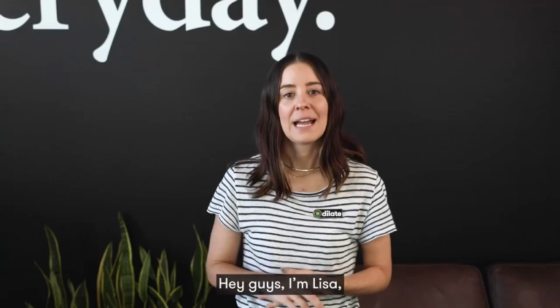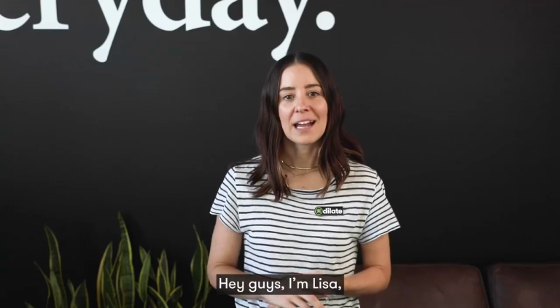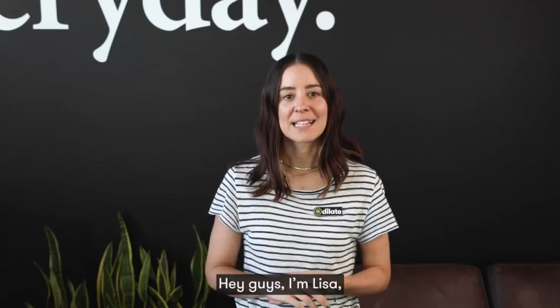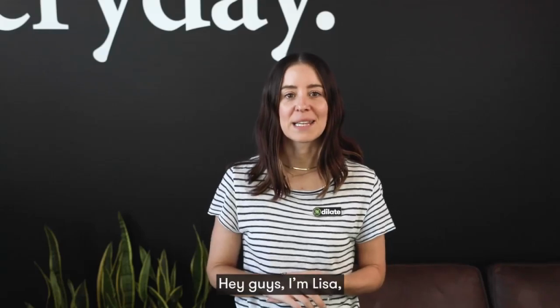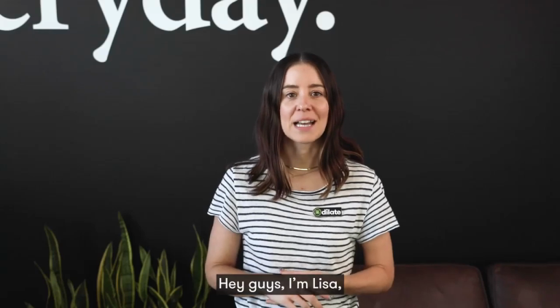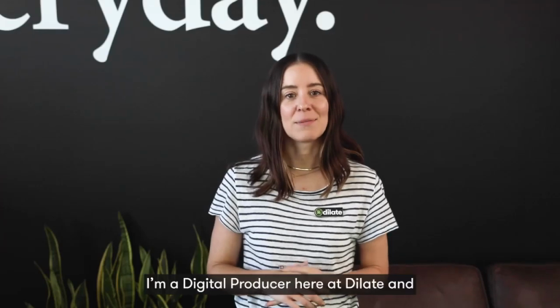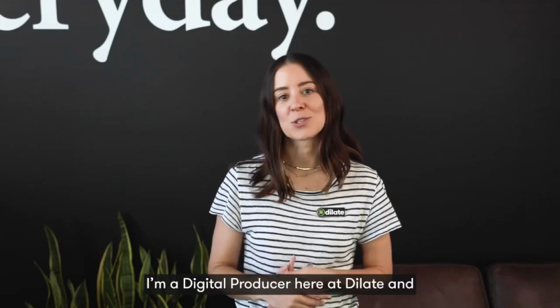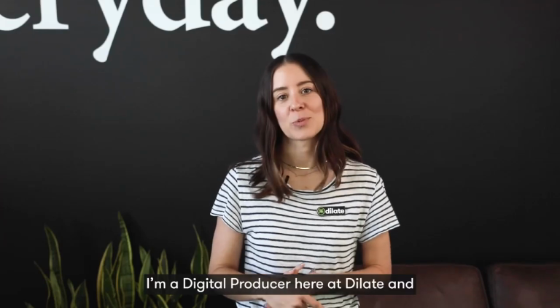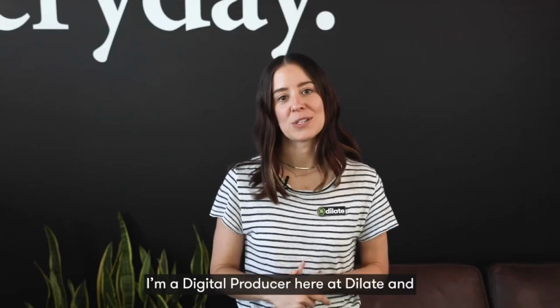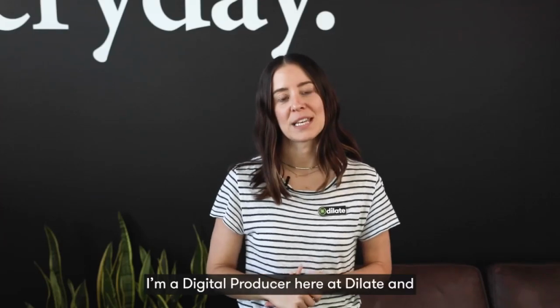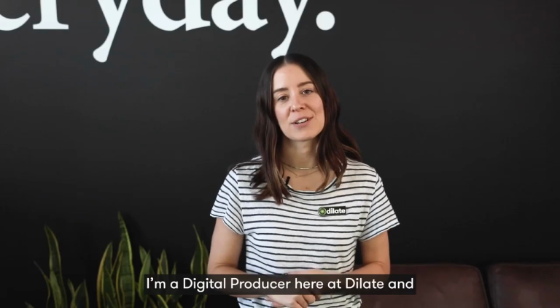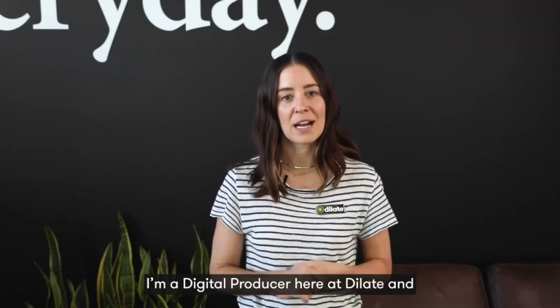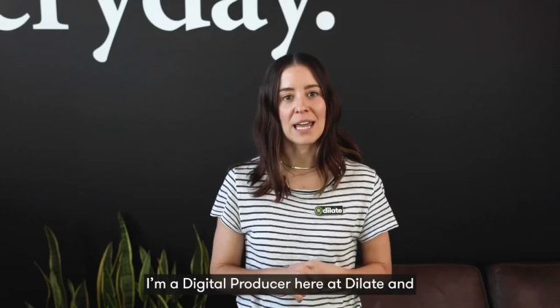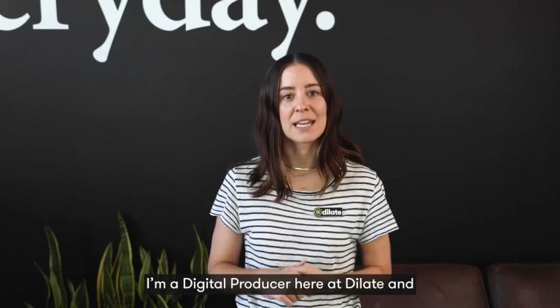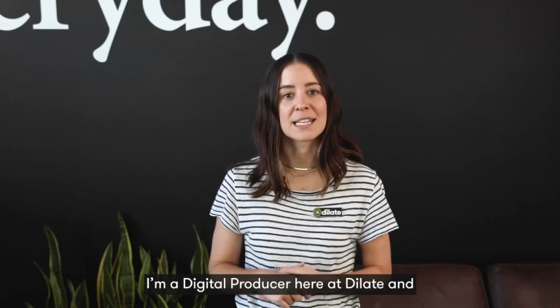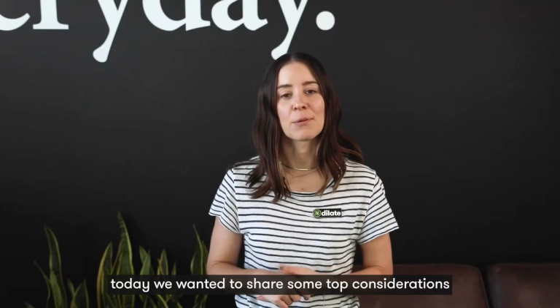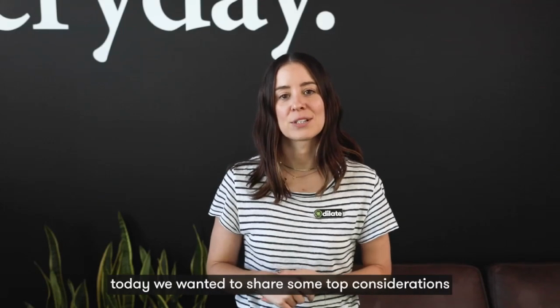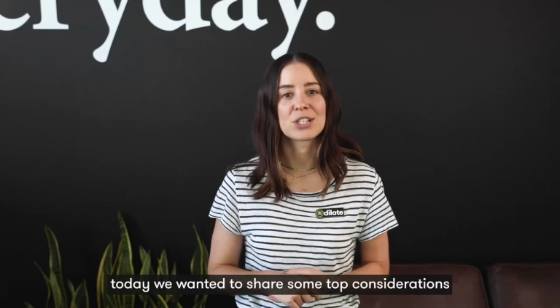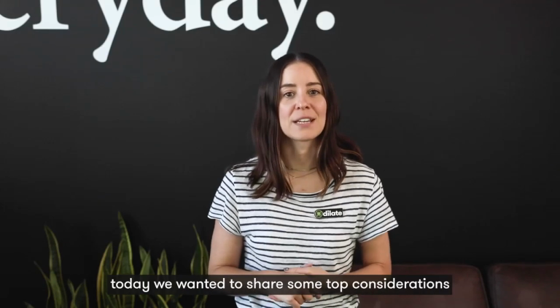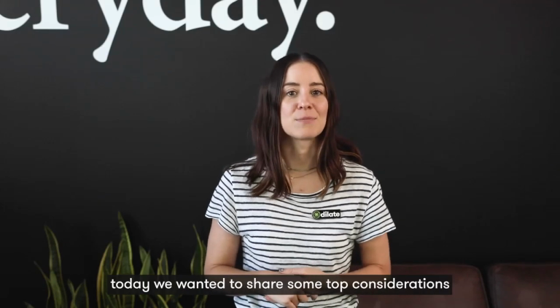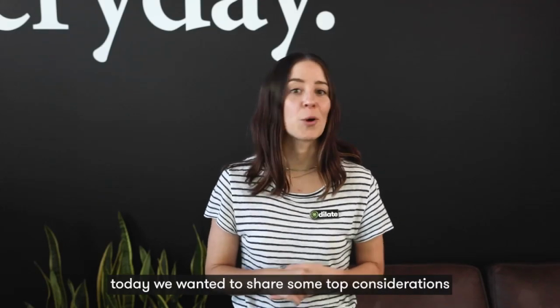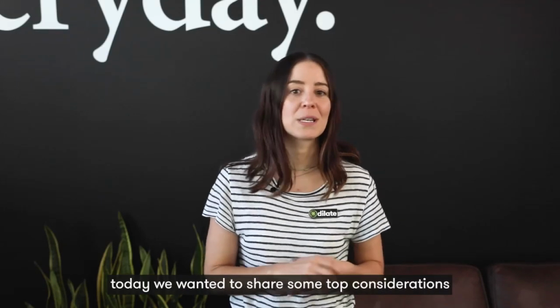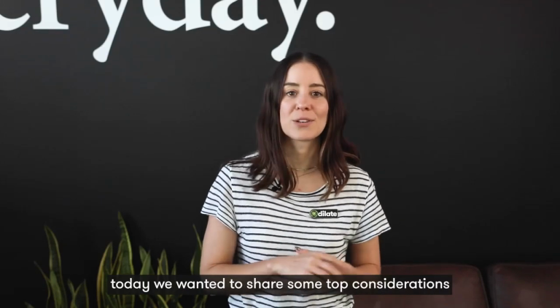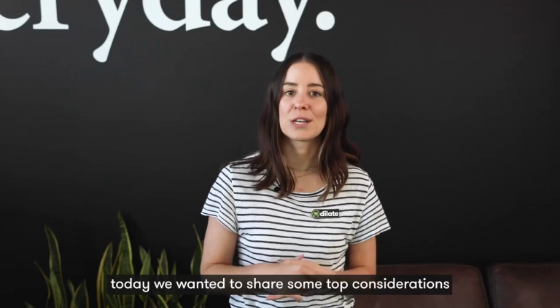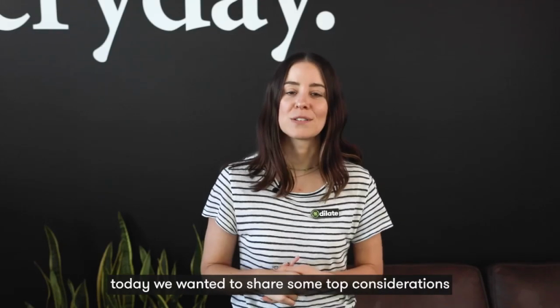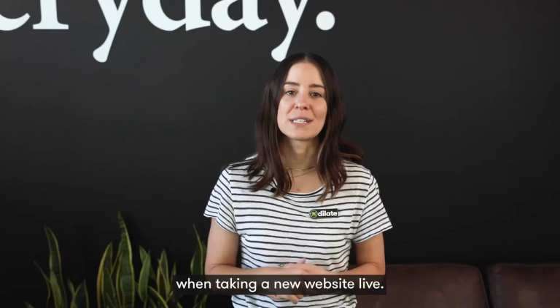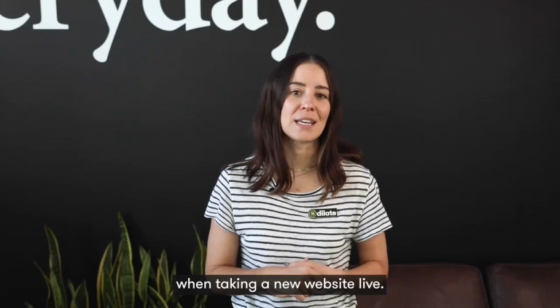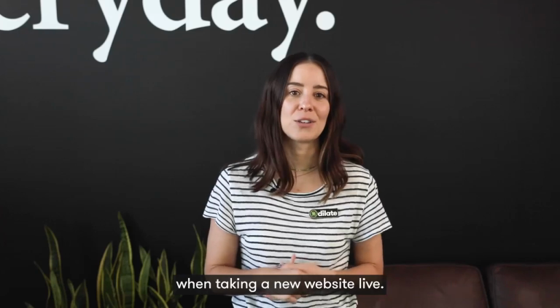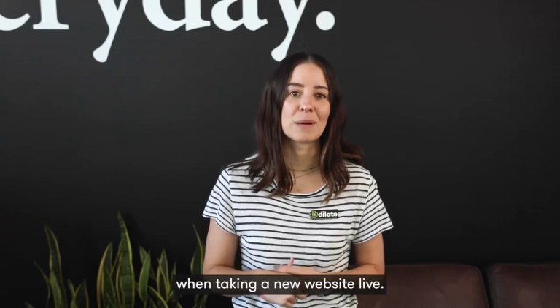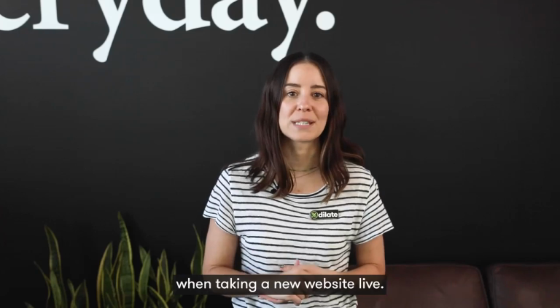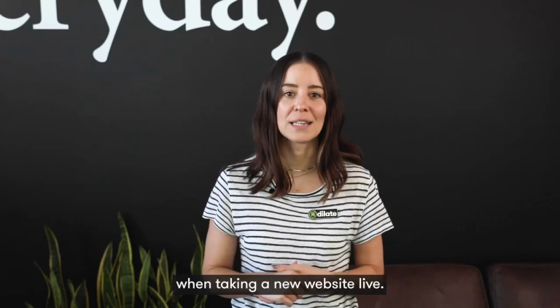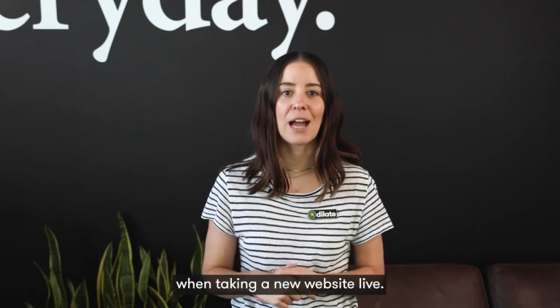Hey guys, I'm Lisa. I'm a digital producer here at Dylate and today we wanted to share some top considerations when taking a new website live.